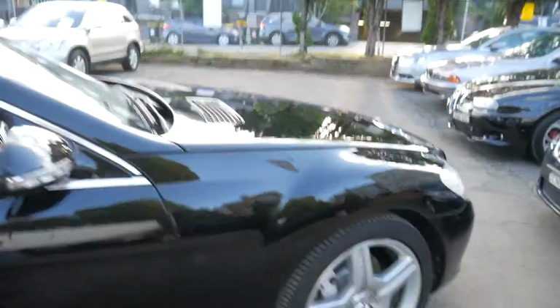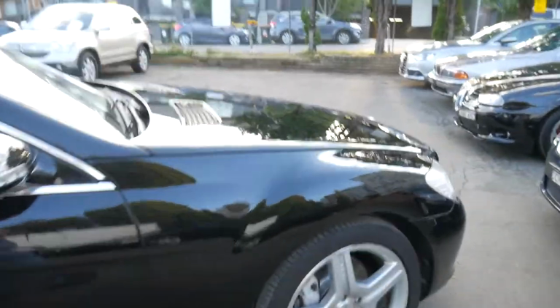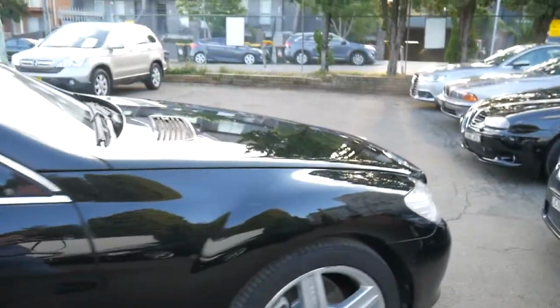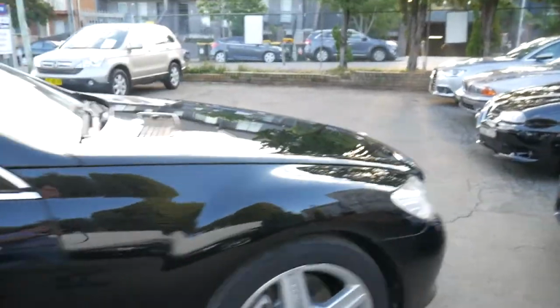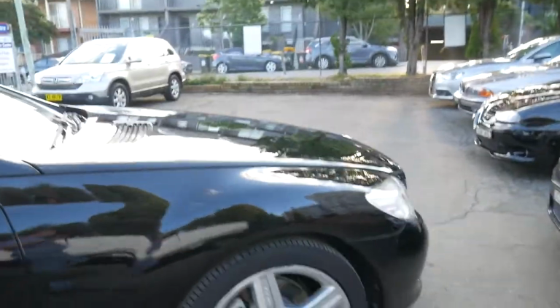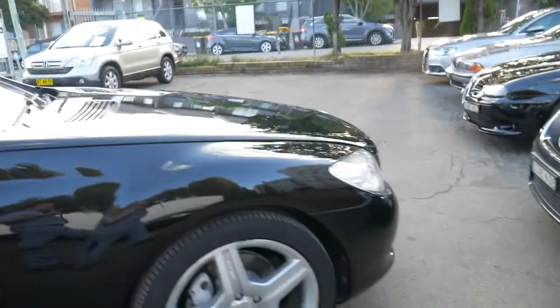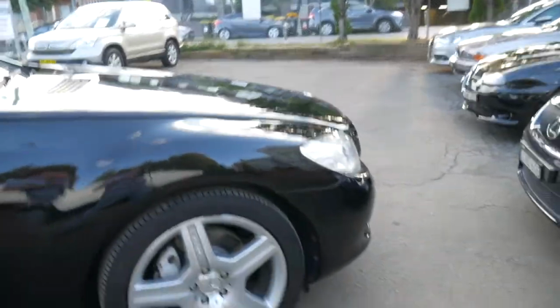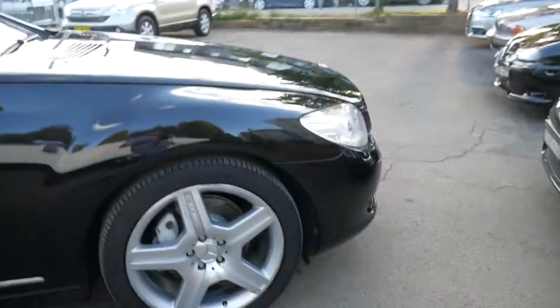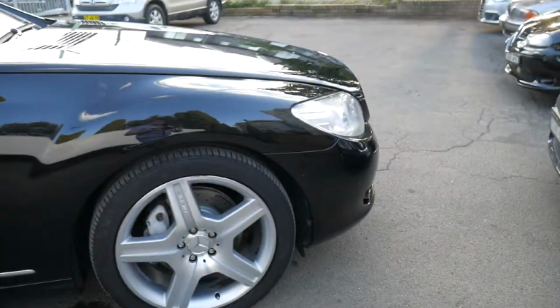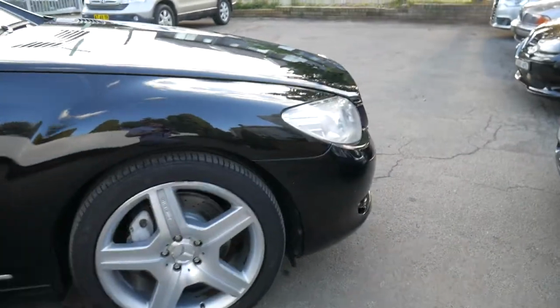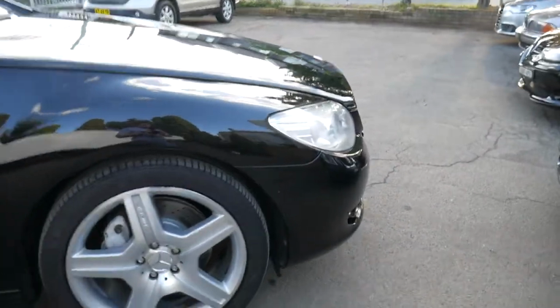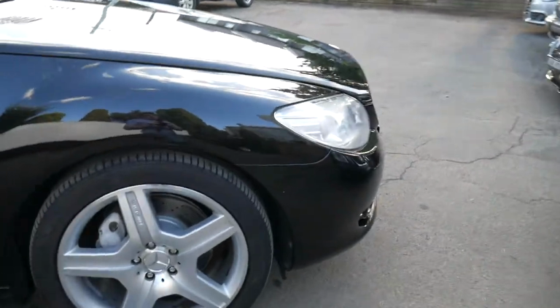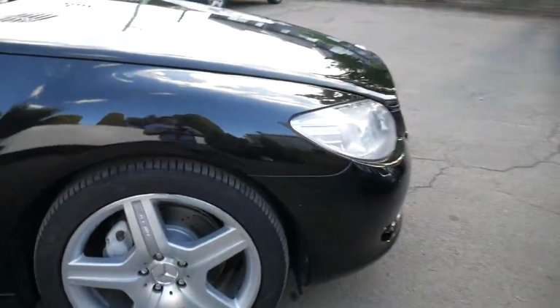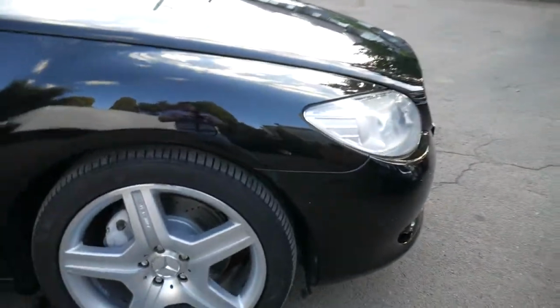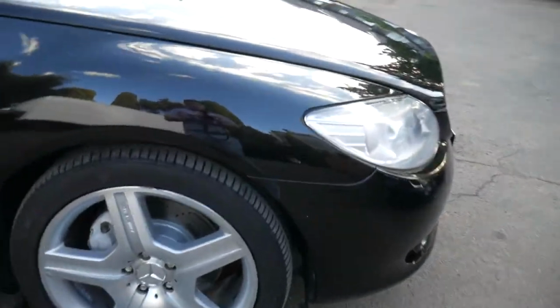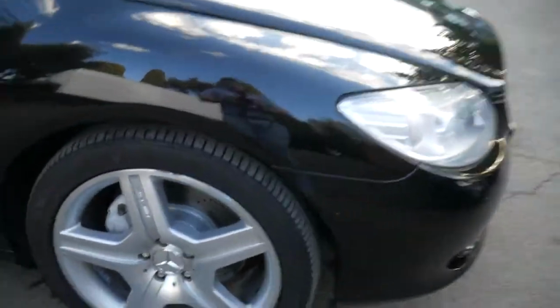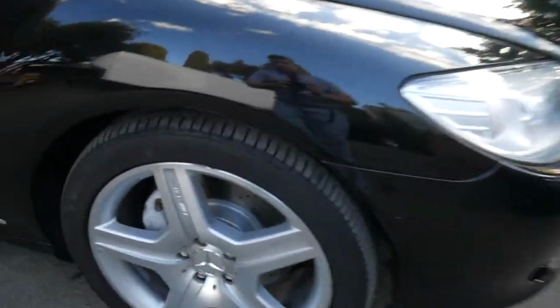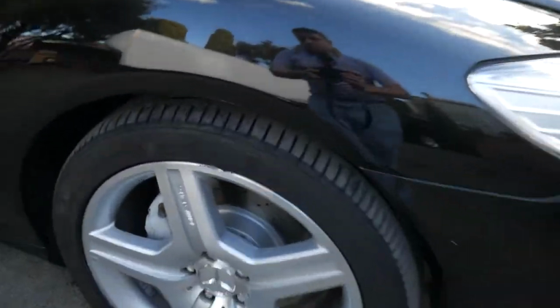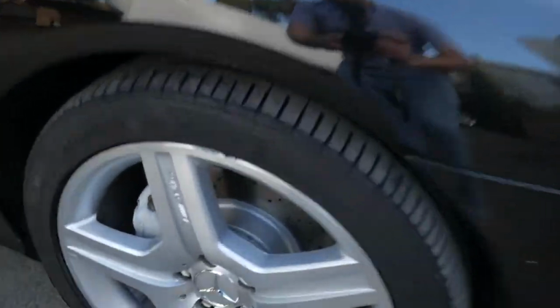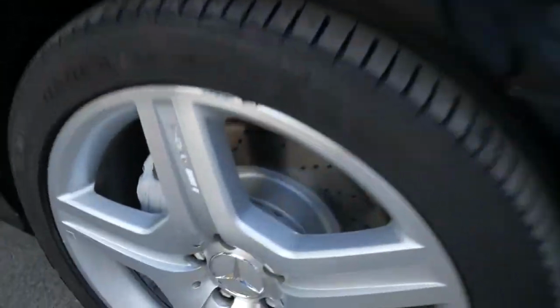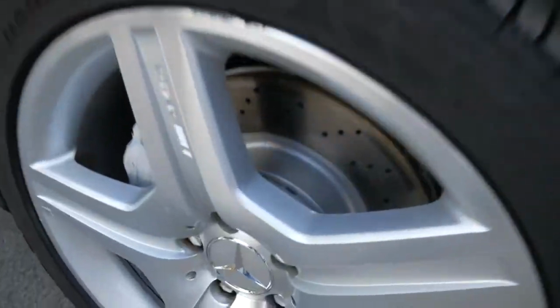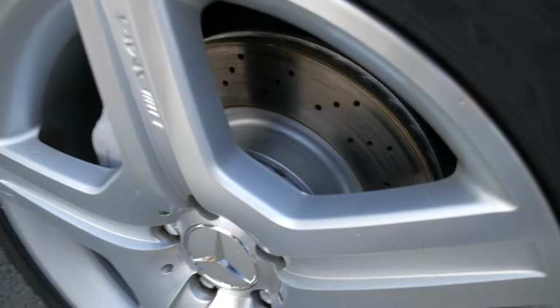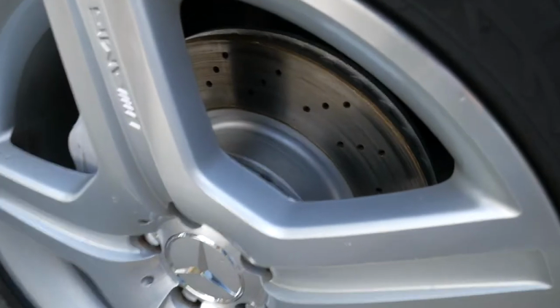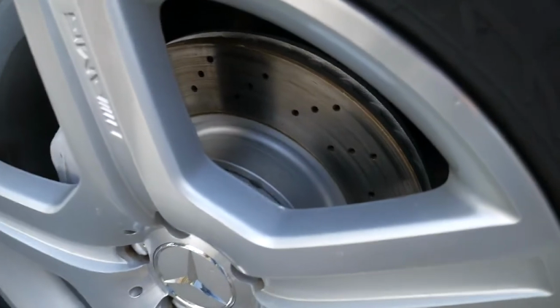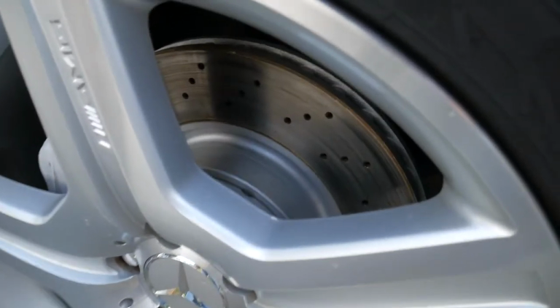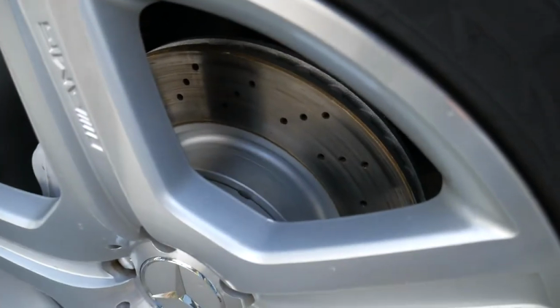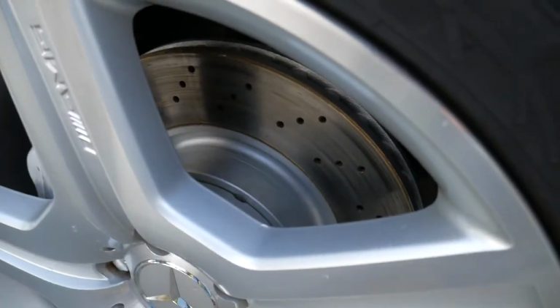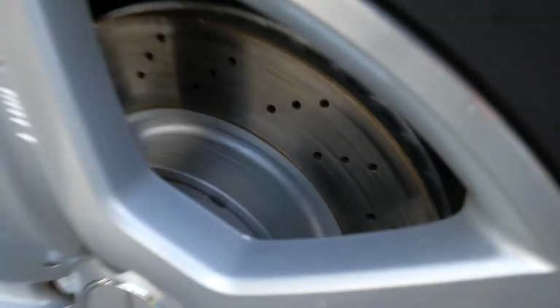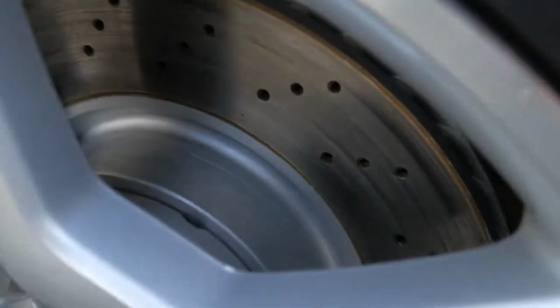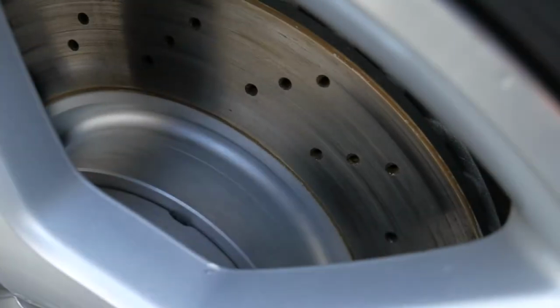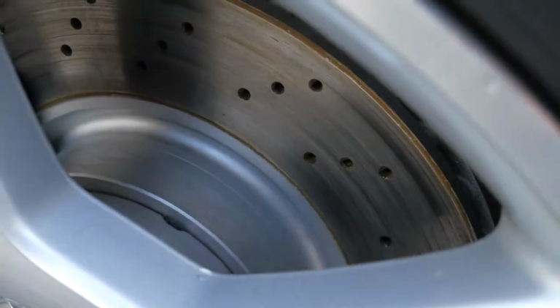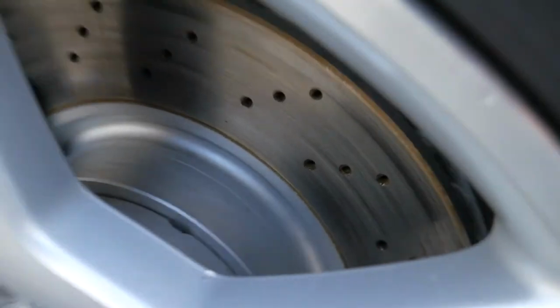It's just had a major service, which included new brakes — you can see there brand-new discs and pads.